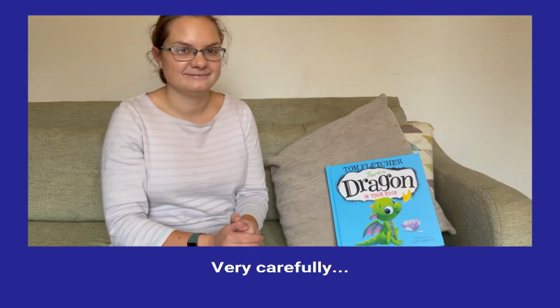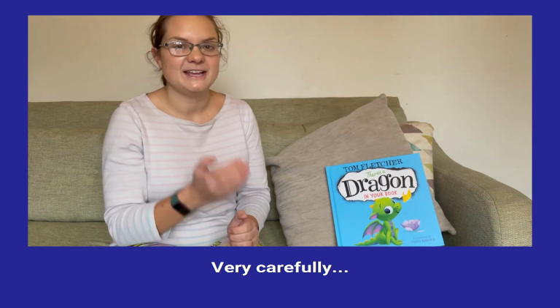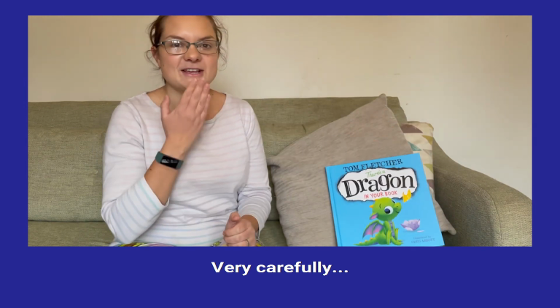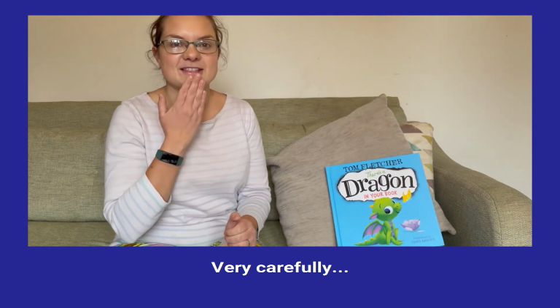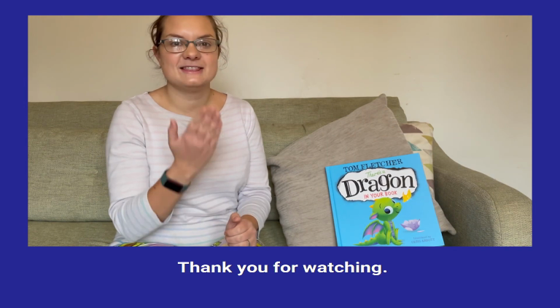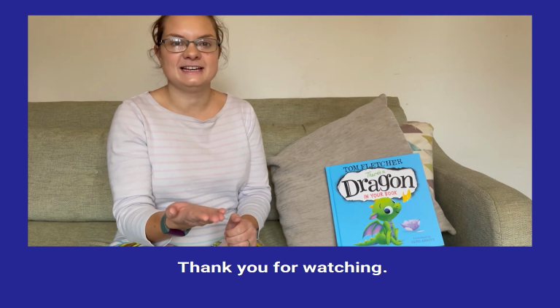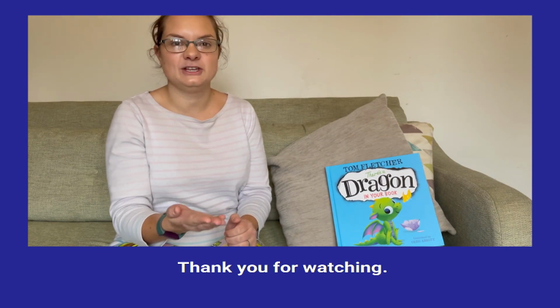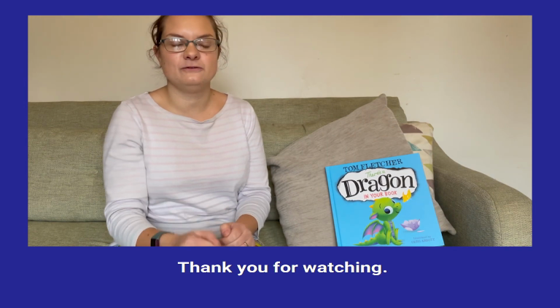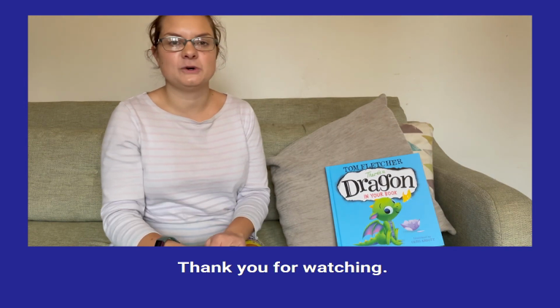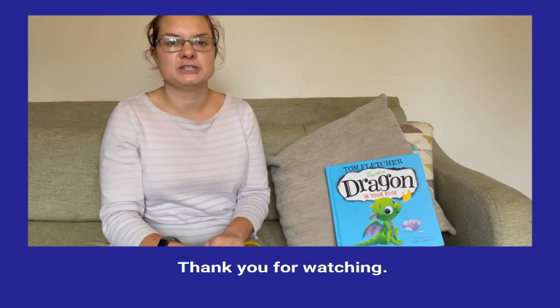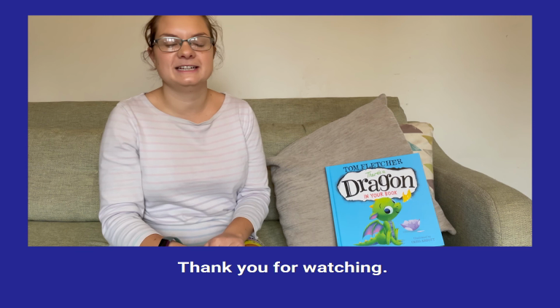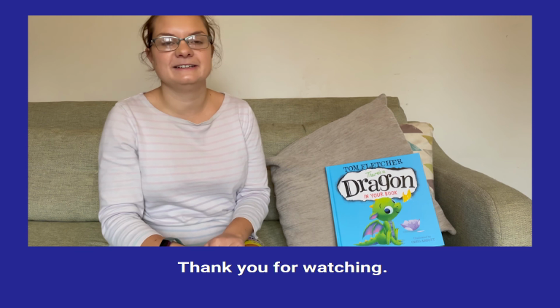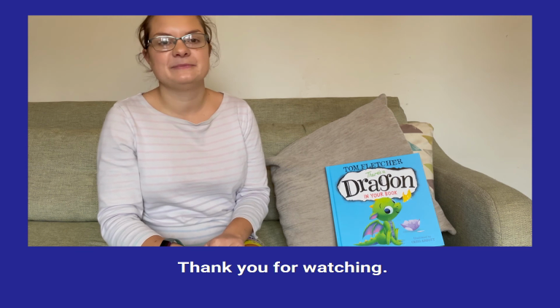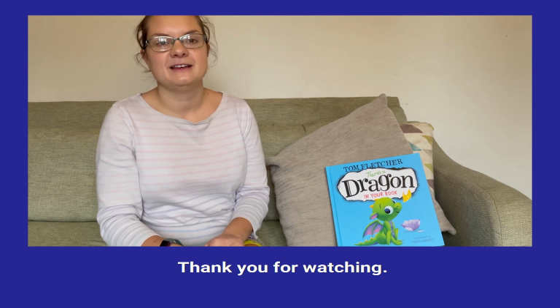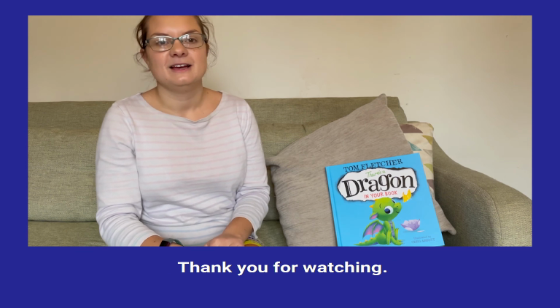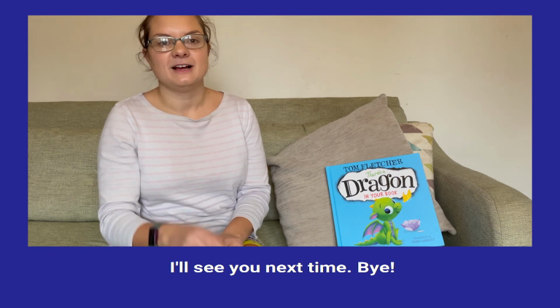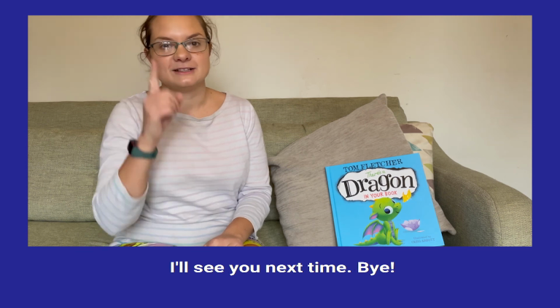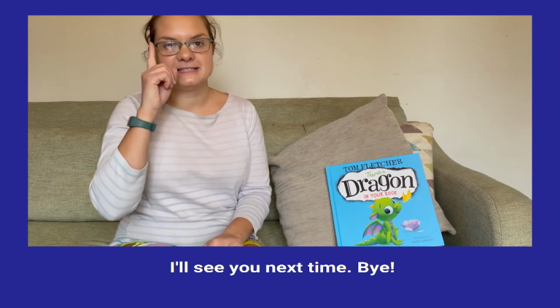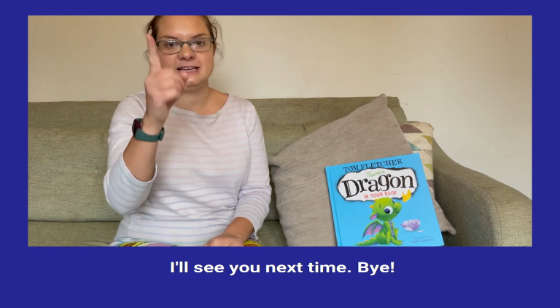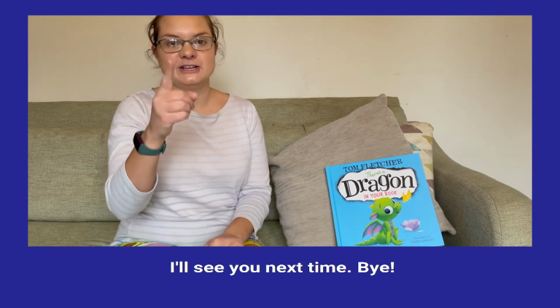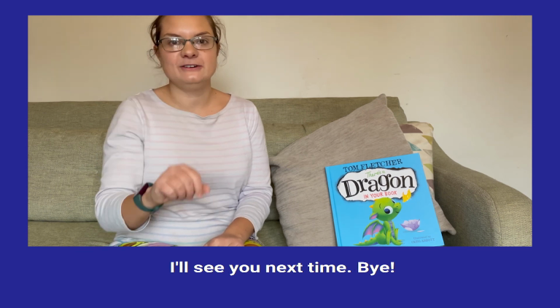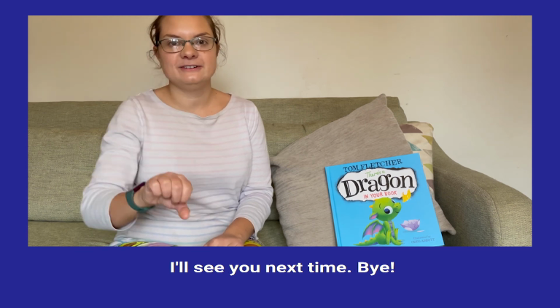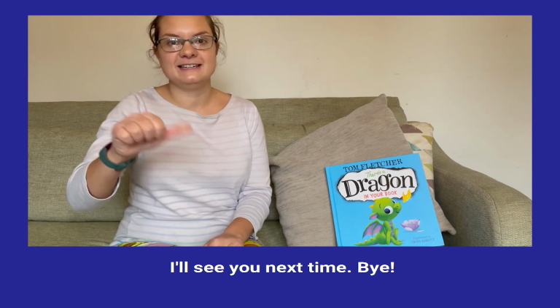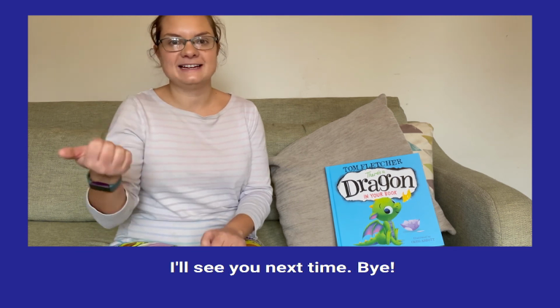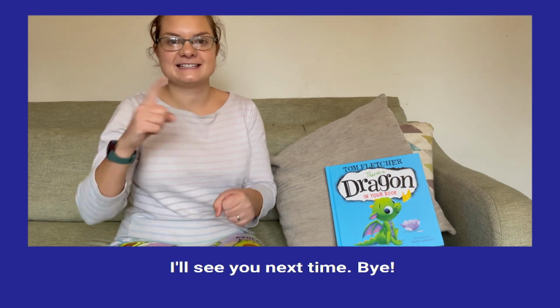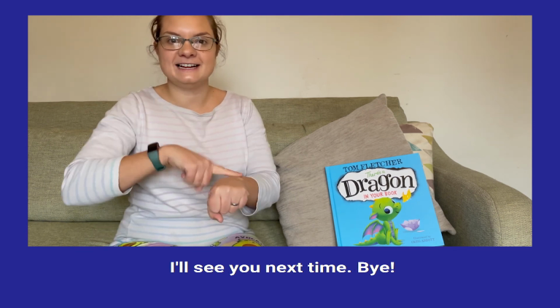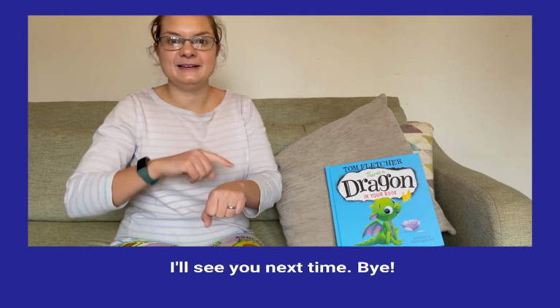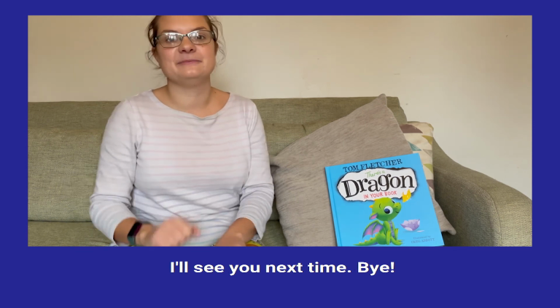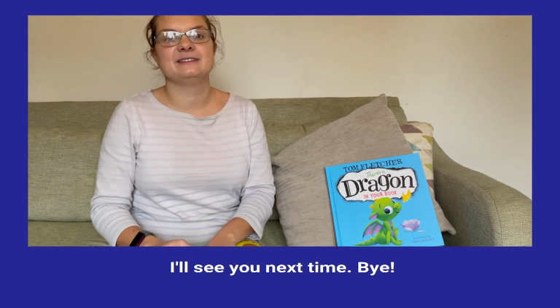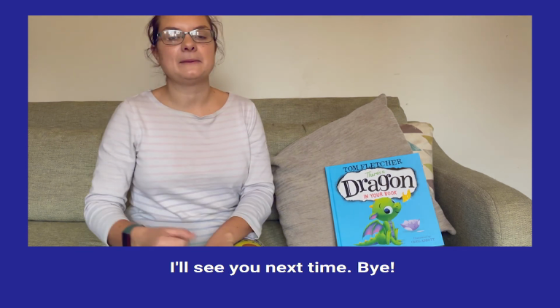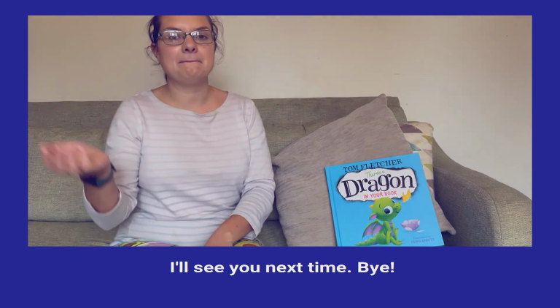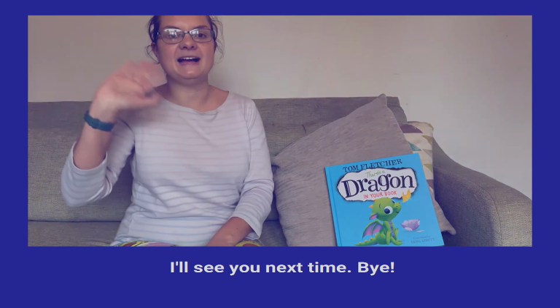Thank you for watching. I'll see you next time. Bye!